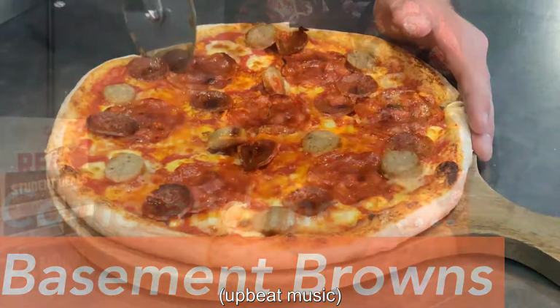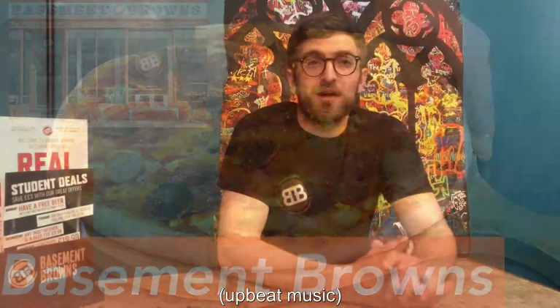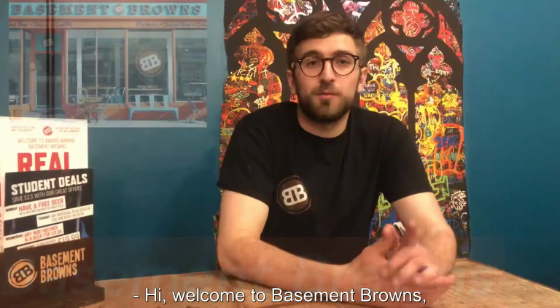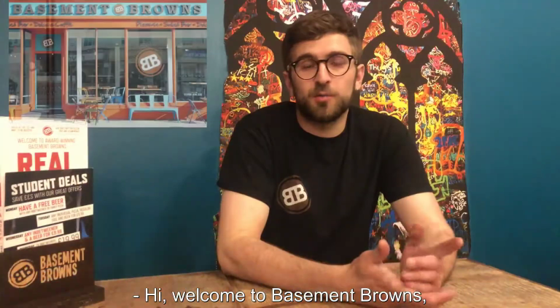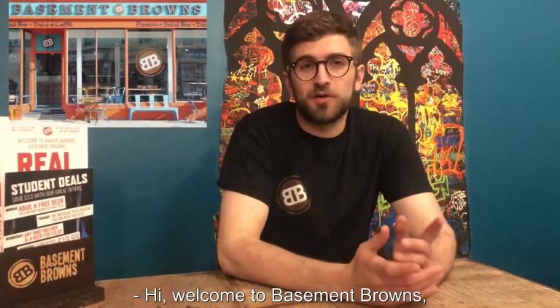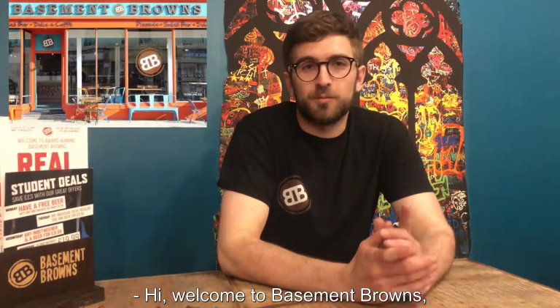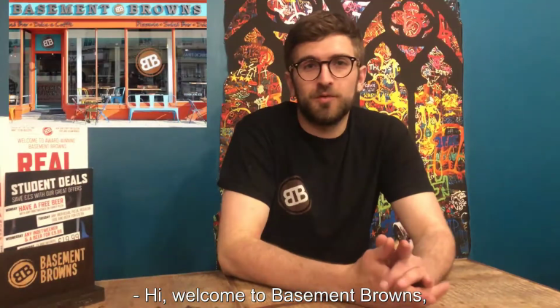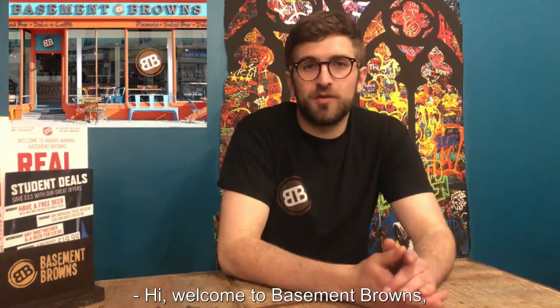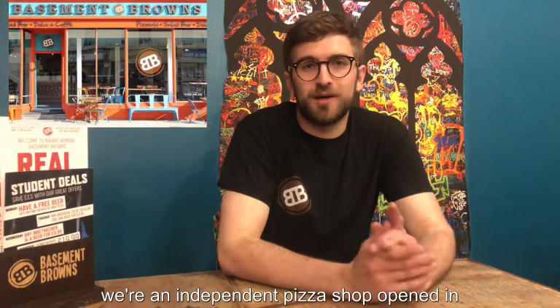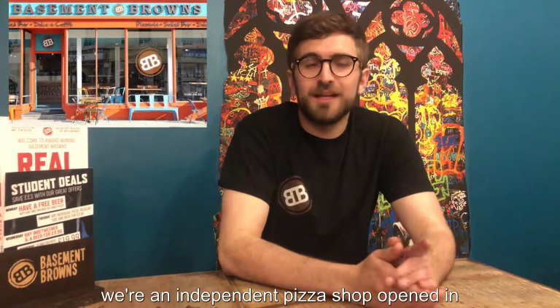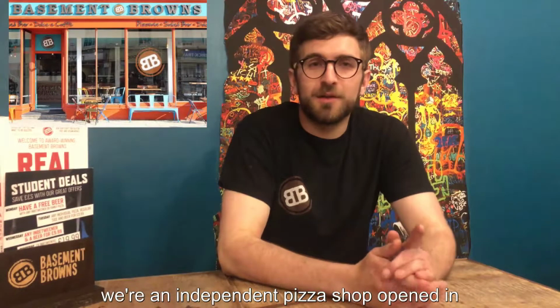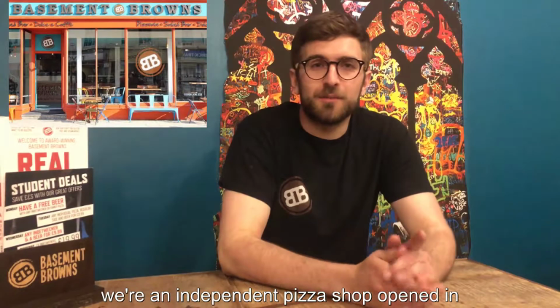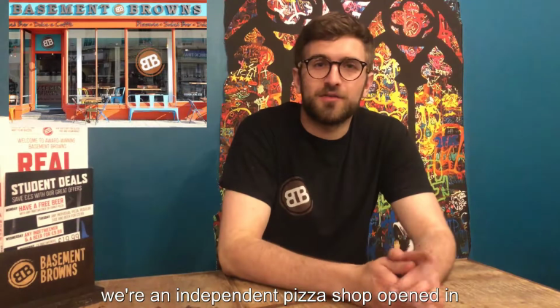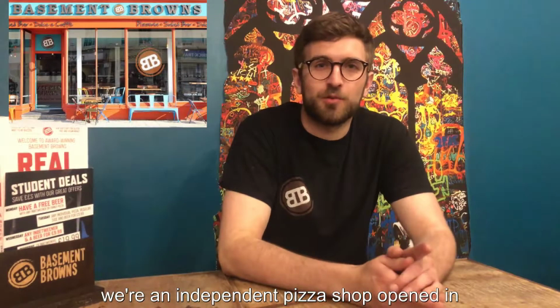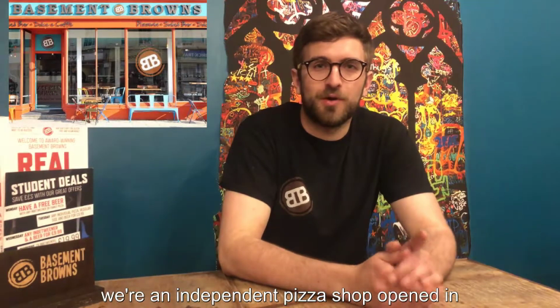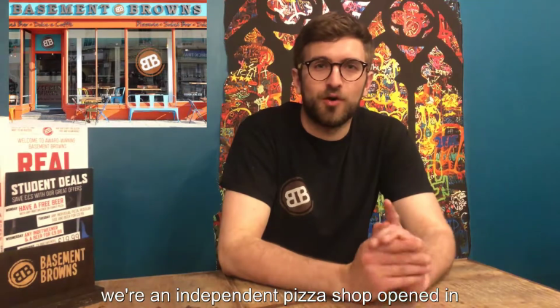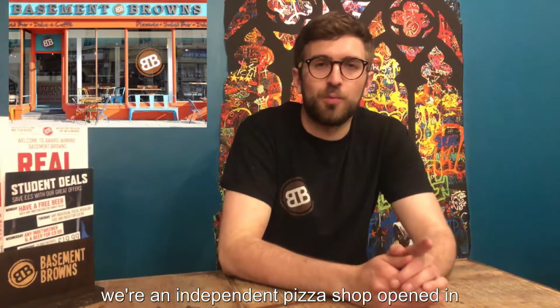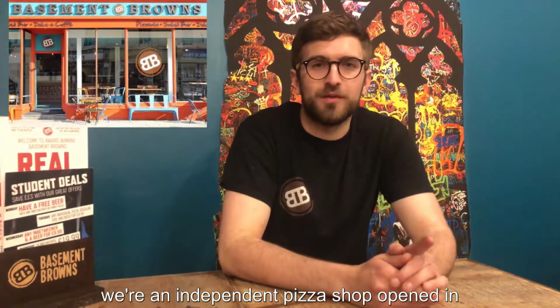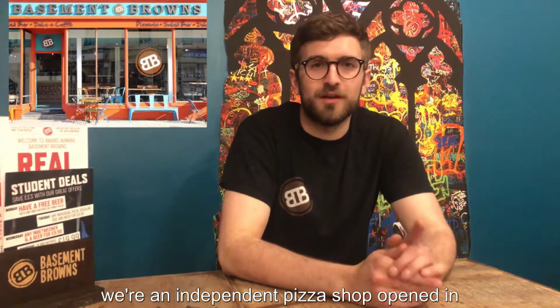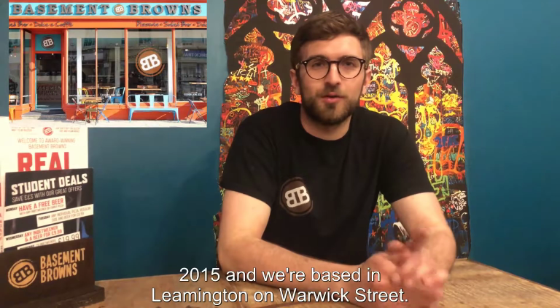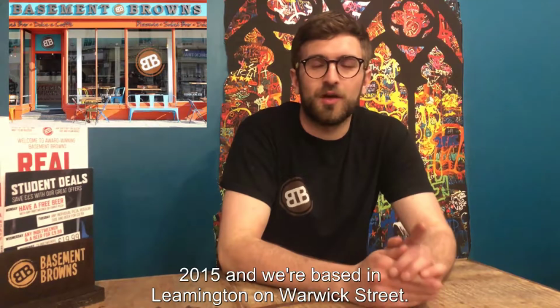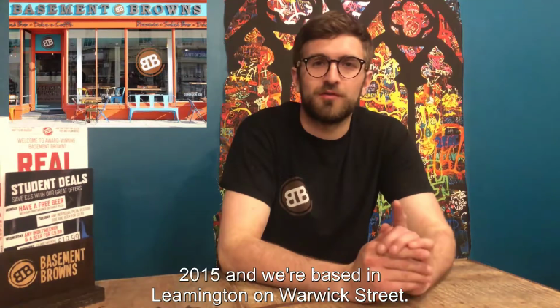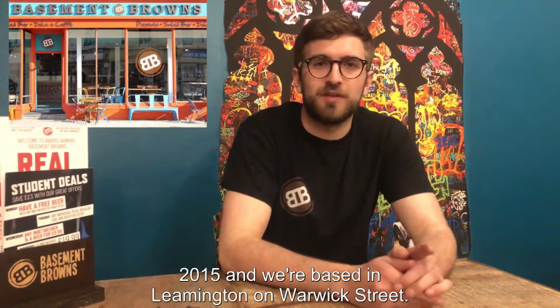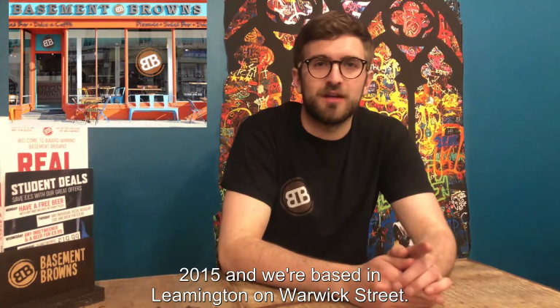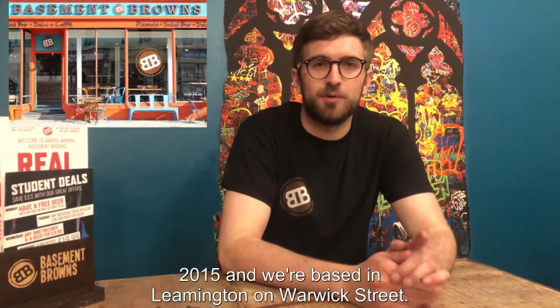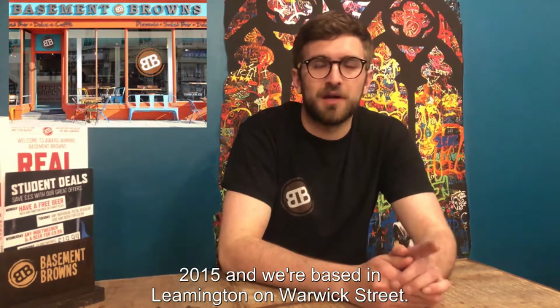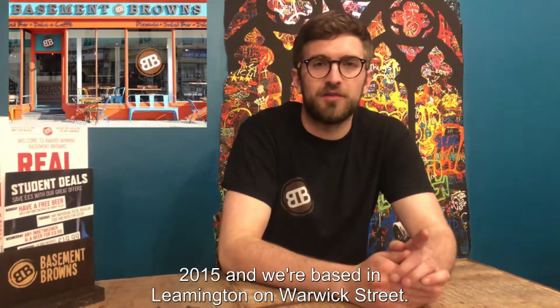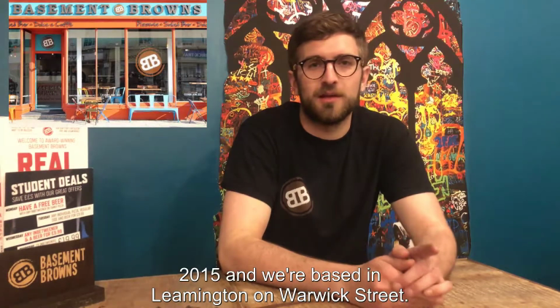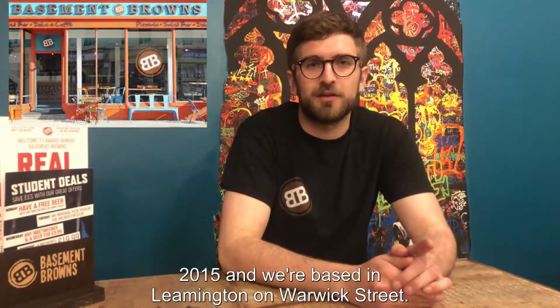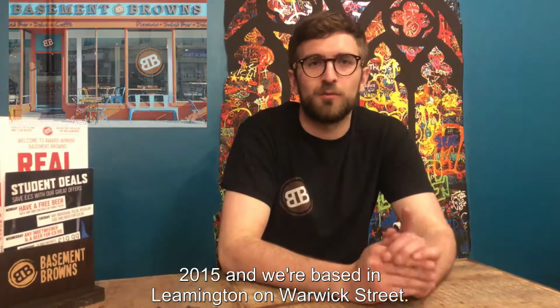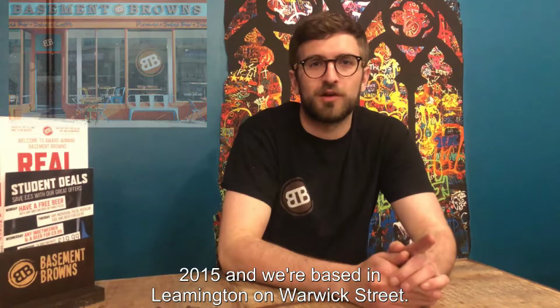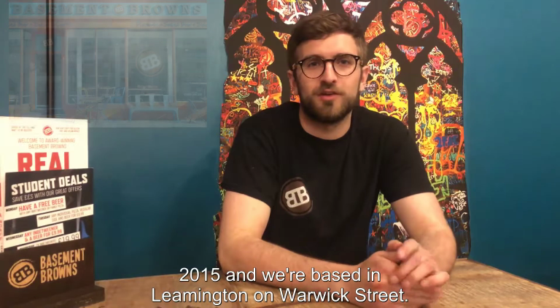Hi, welcome to Basement Browns. We're an independent pizza shop opened in 2015, based in Leamington on Boric Street.